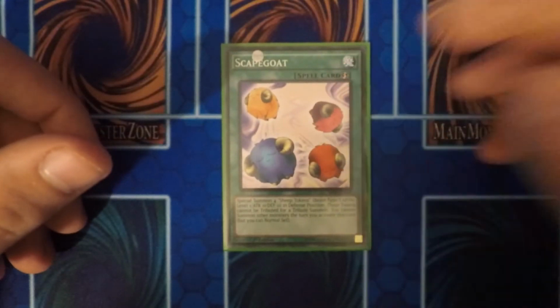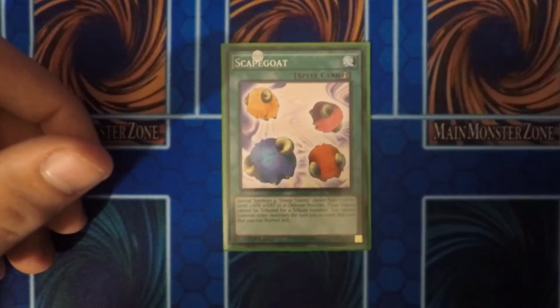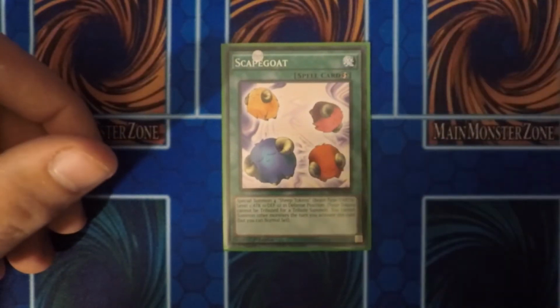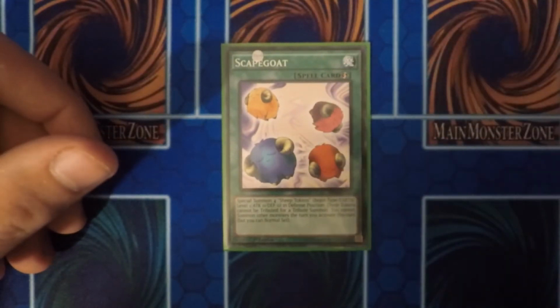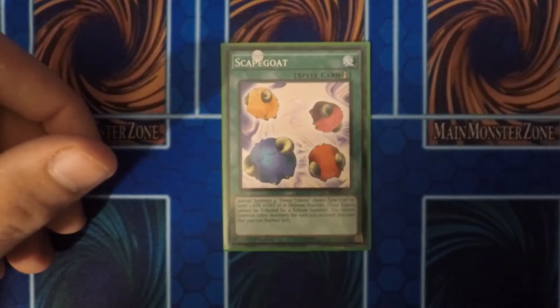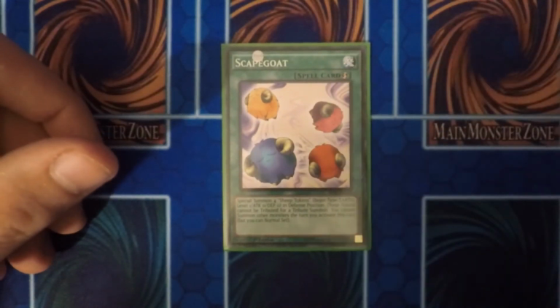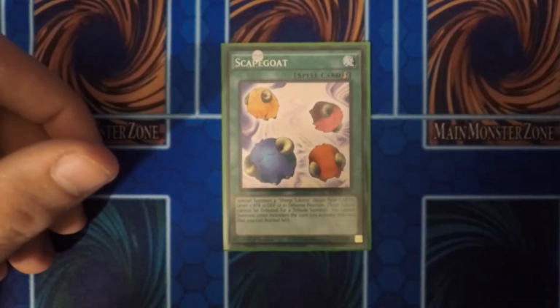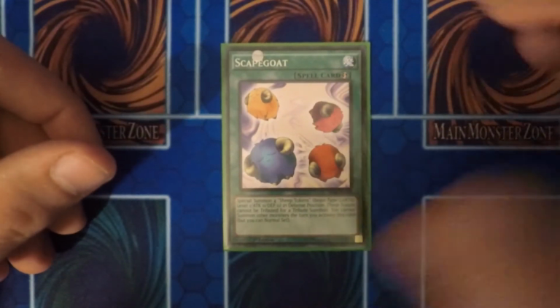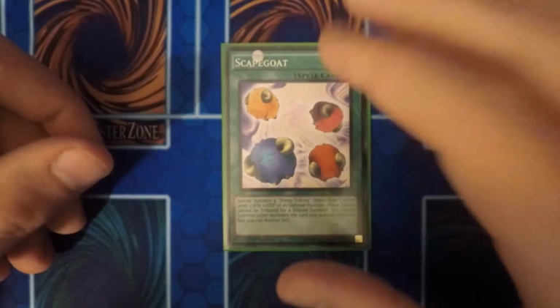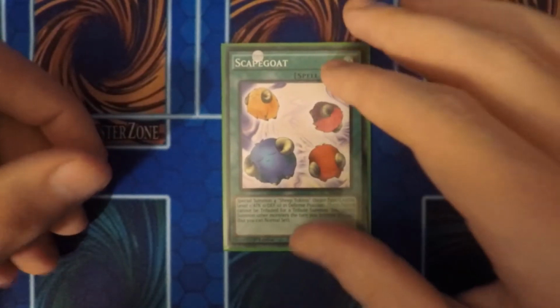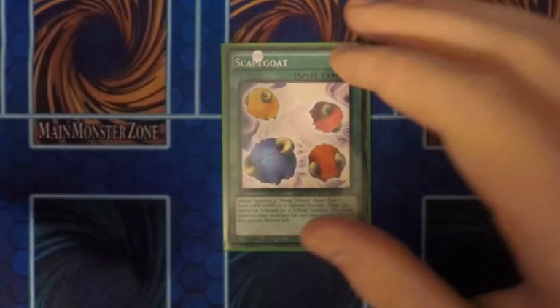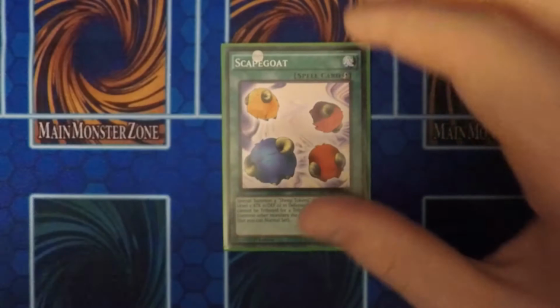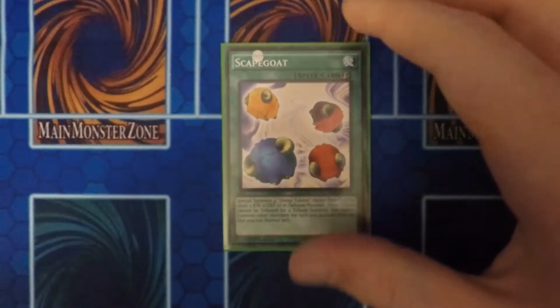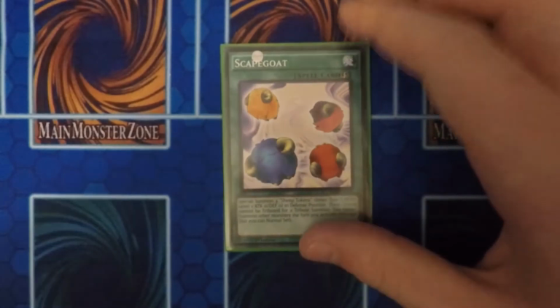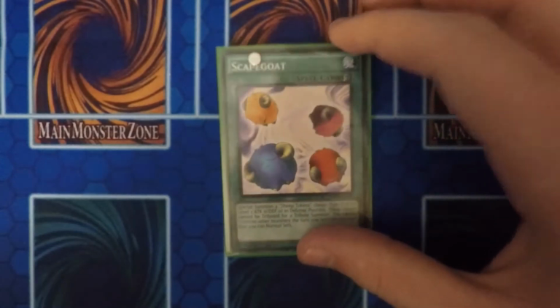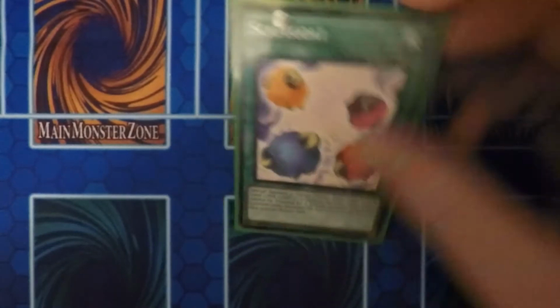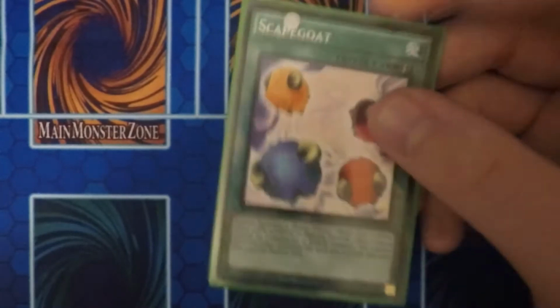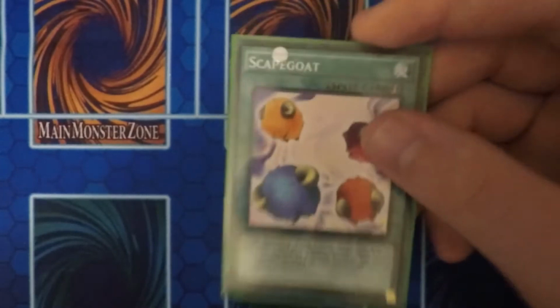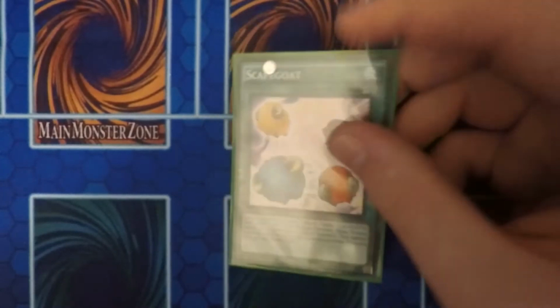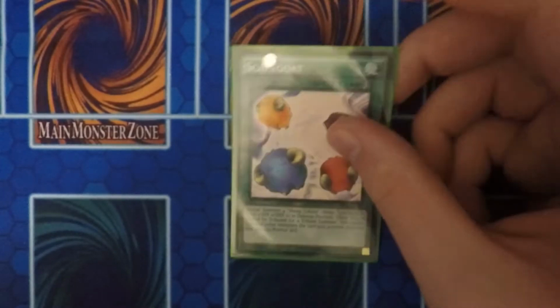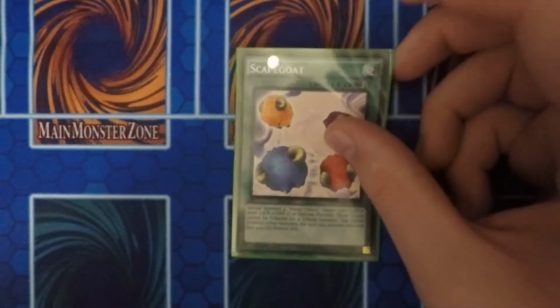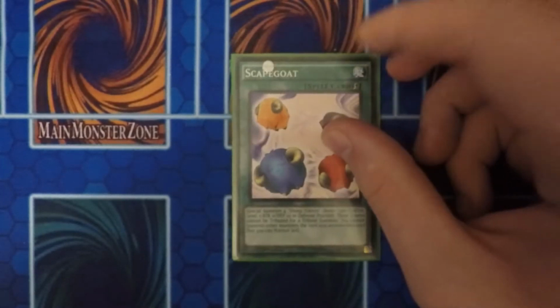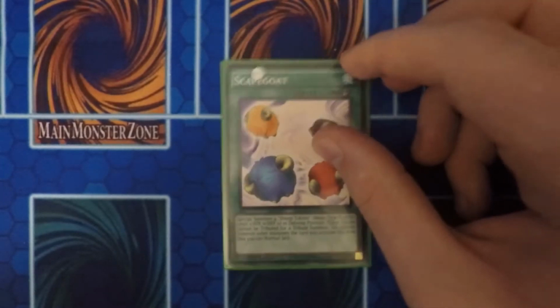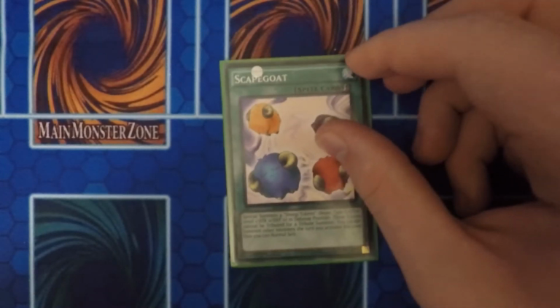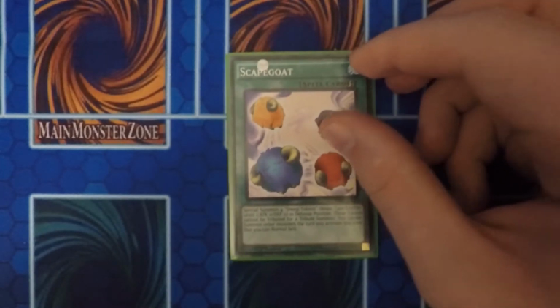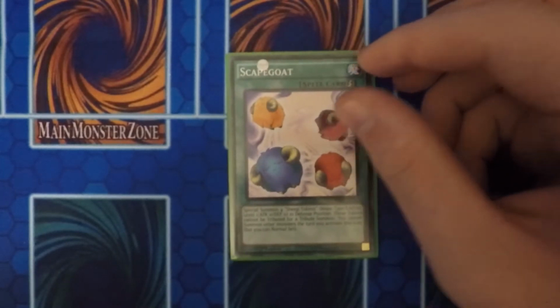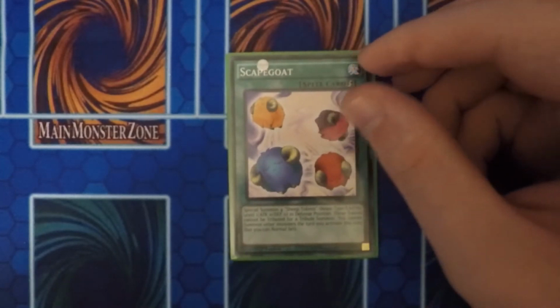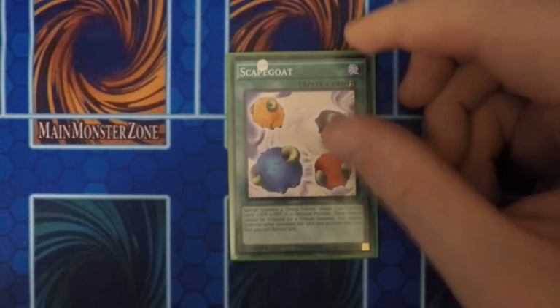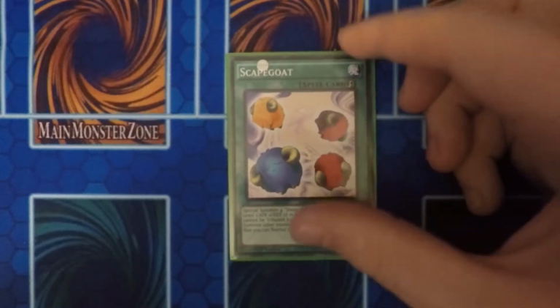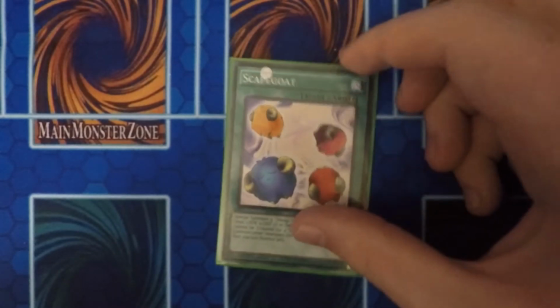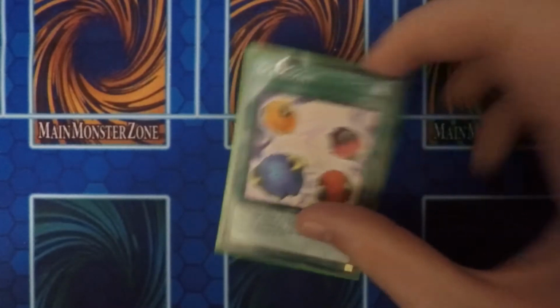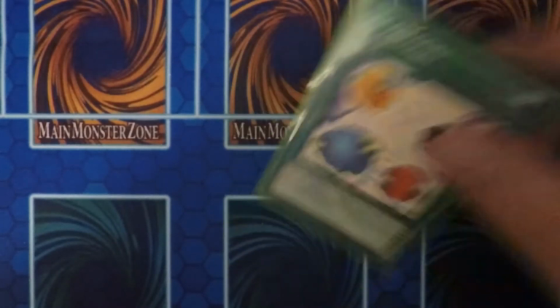I also run one Scapegoat, just for the four tokens you can gain and then link off from those.